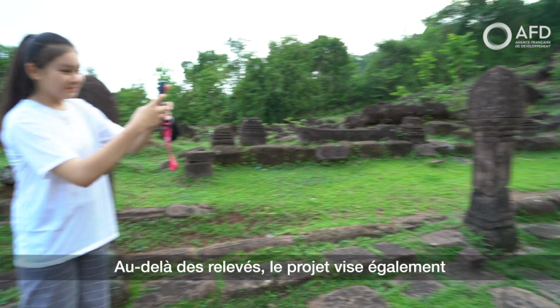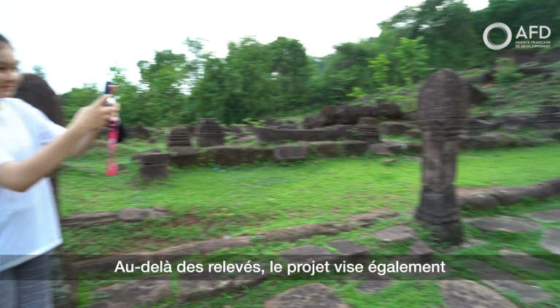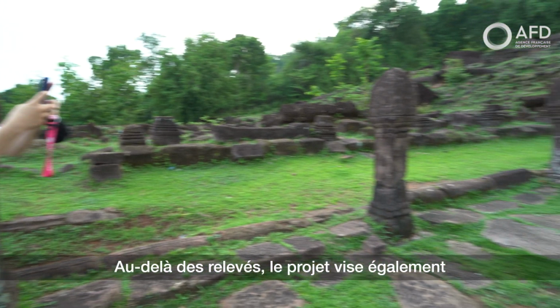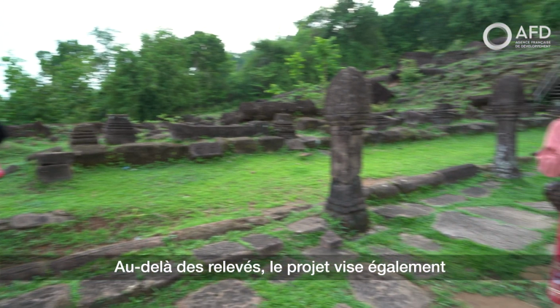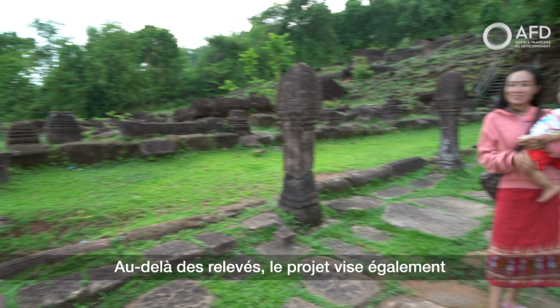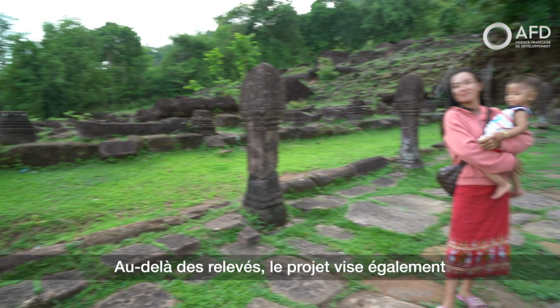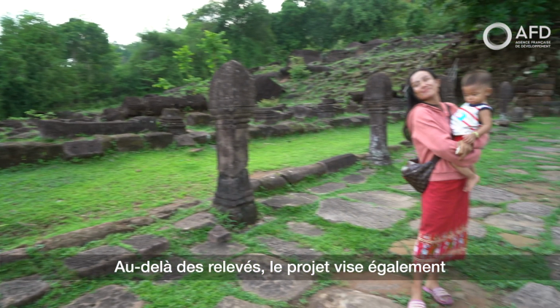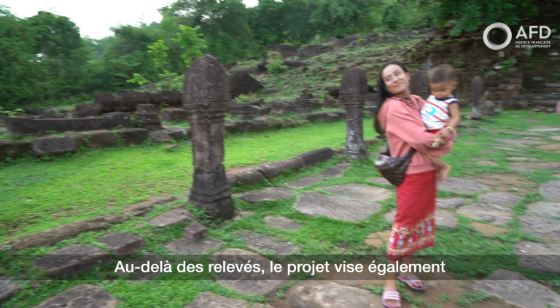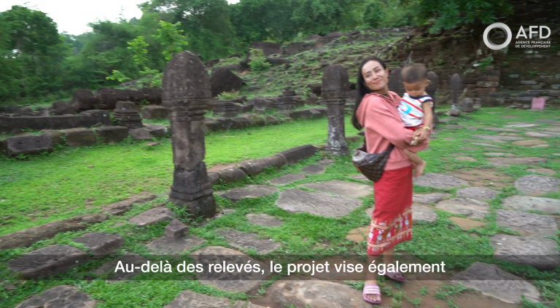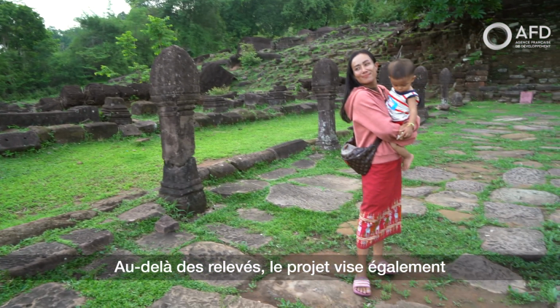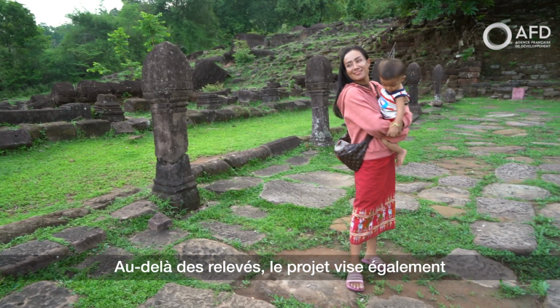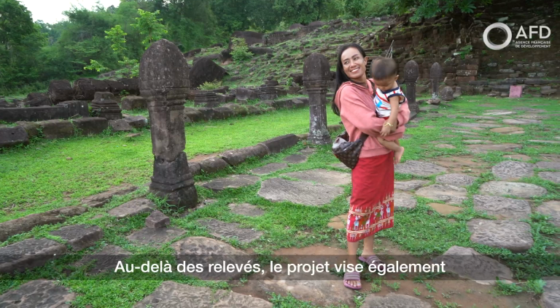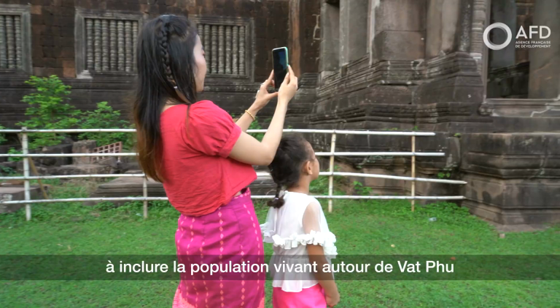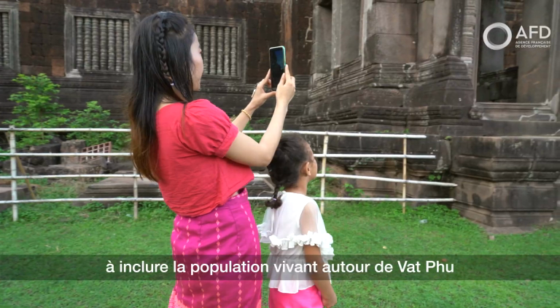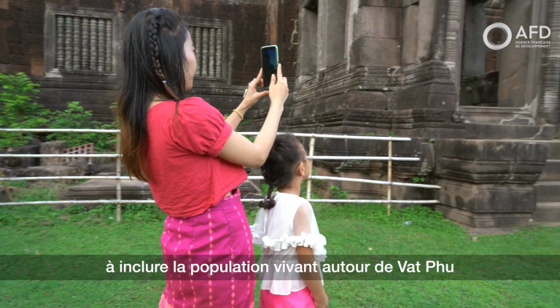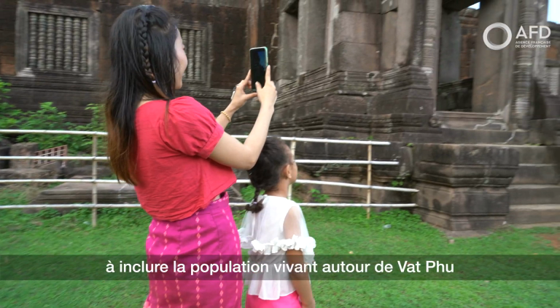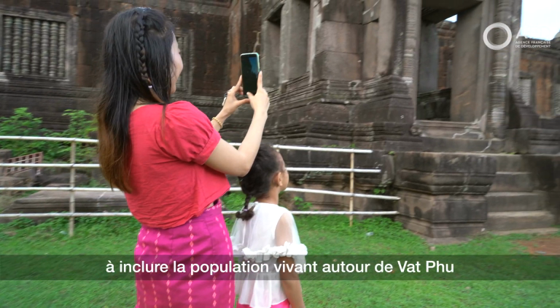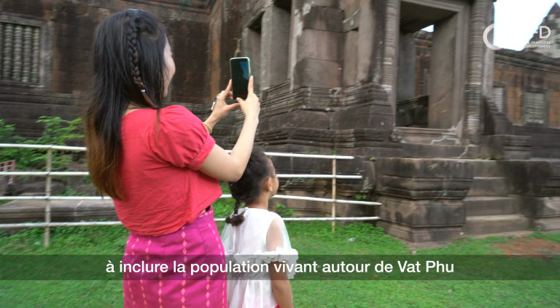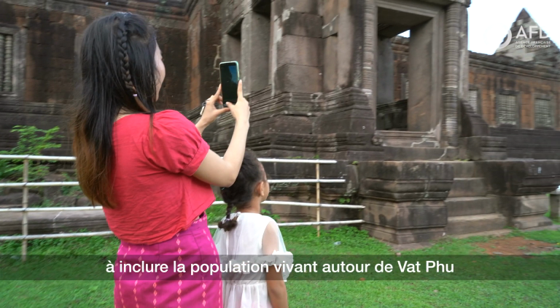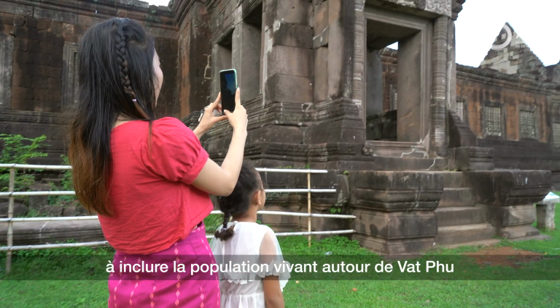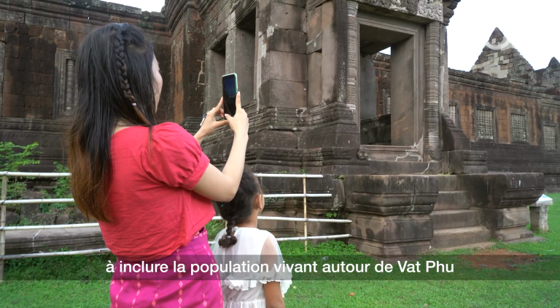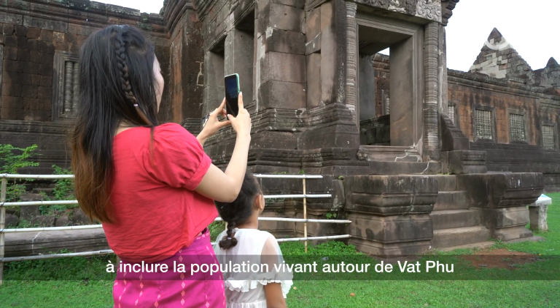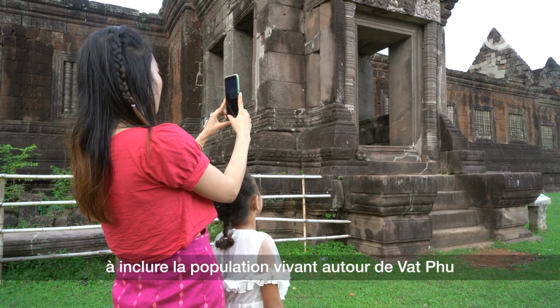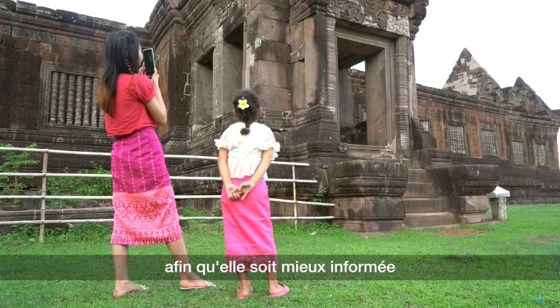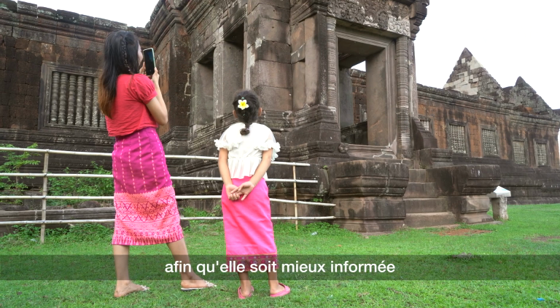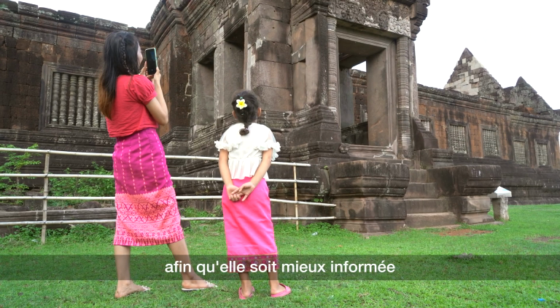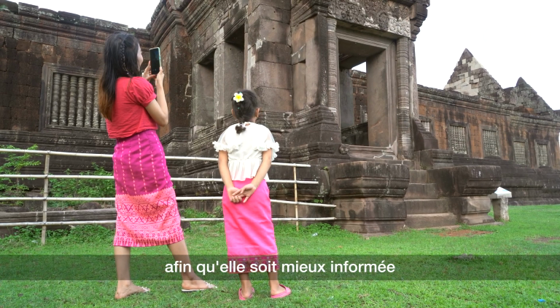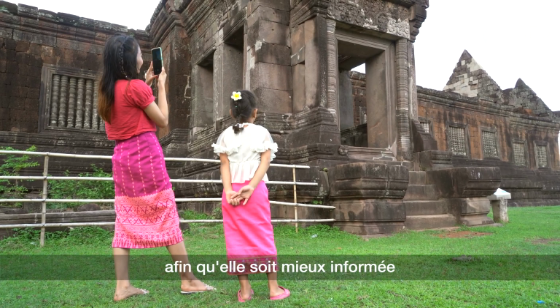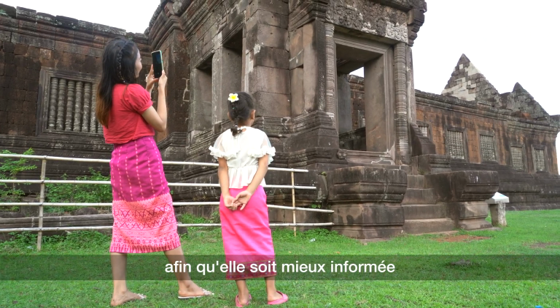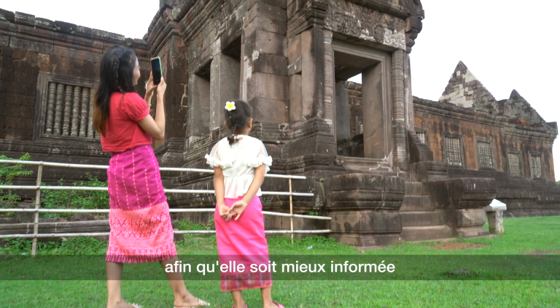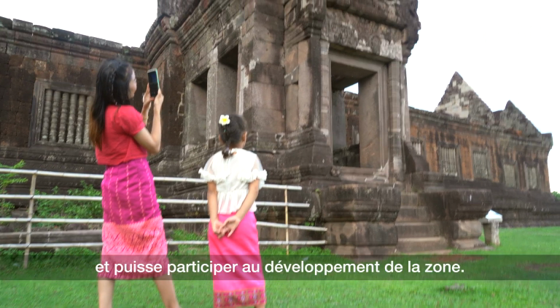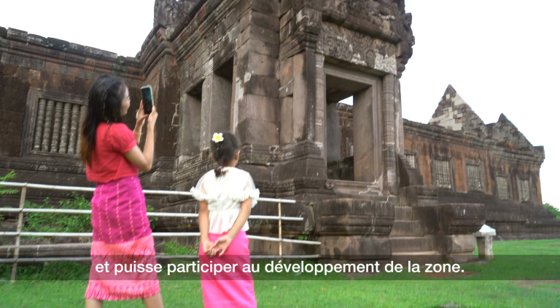Beyond the surveys, the project also aims to include the population living around Vatpou, so that they are better informed and can take part in the development of the area.